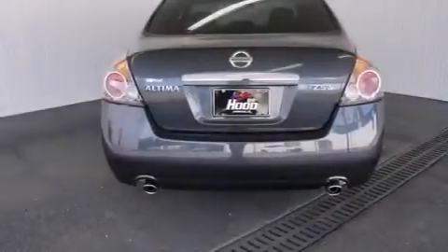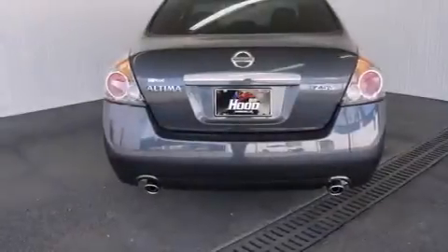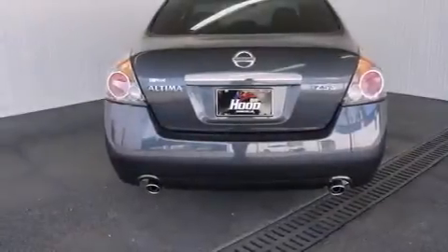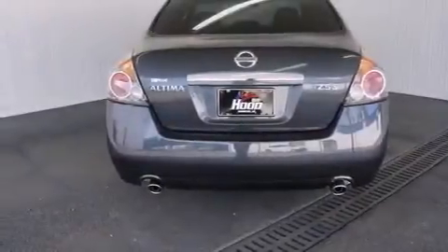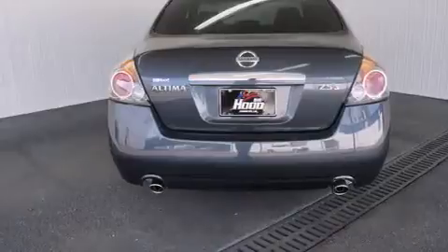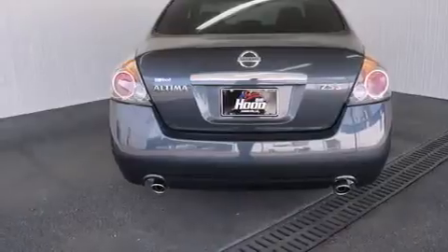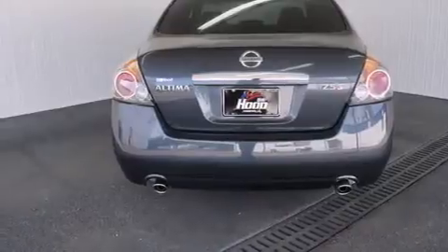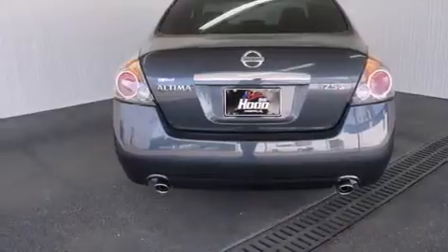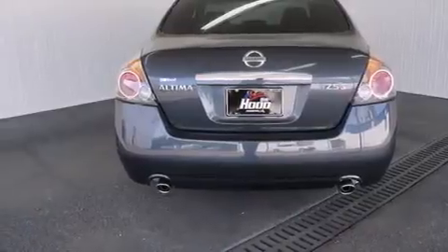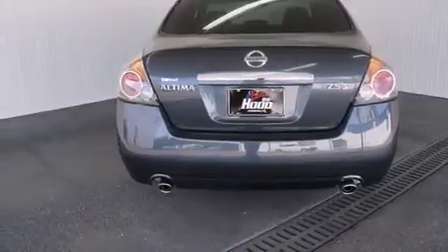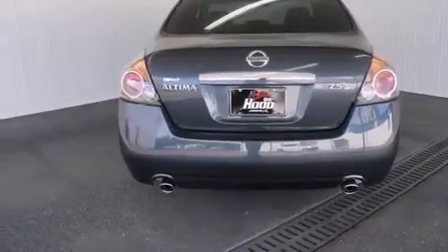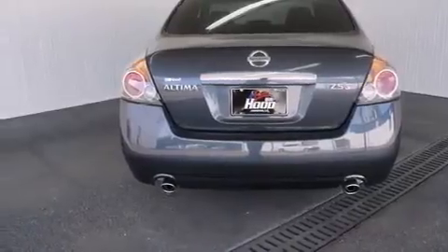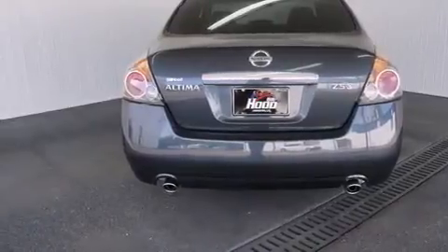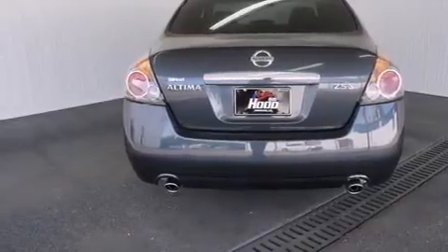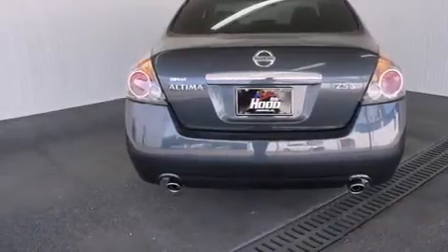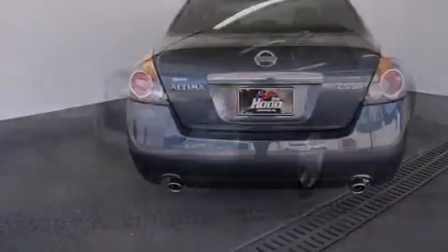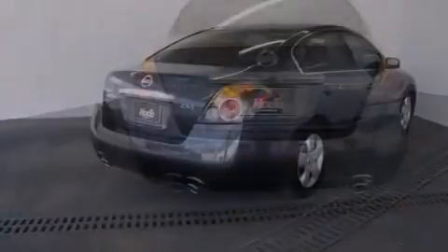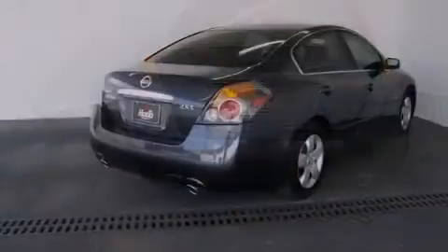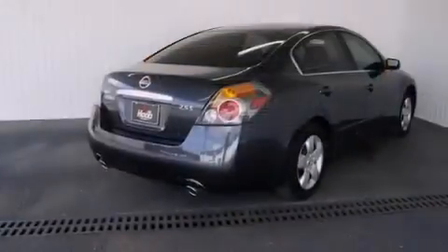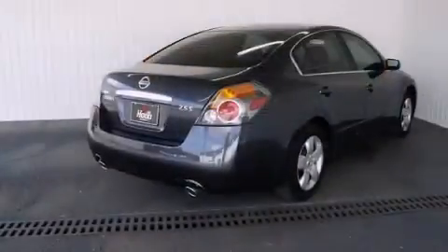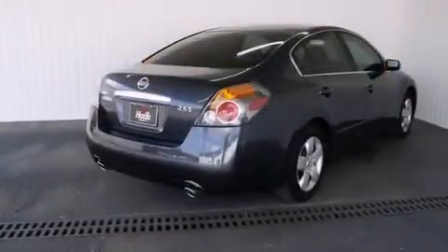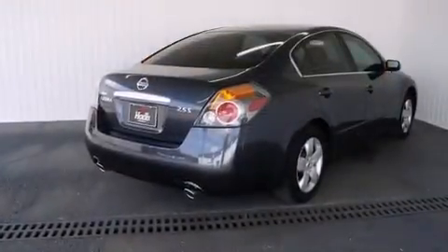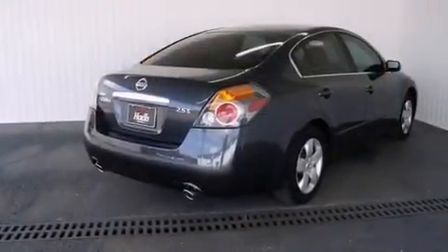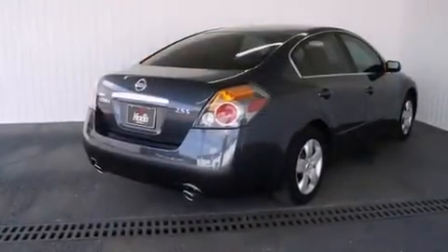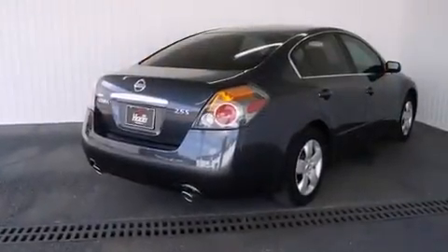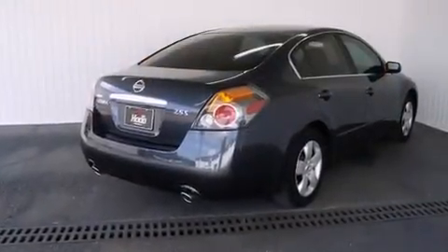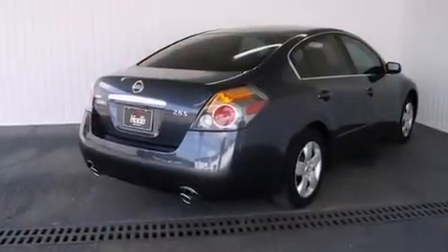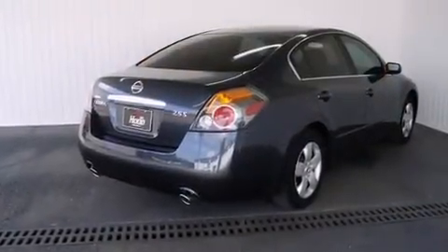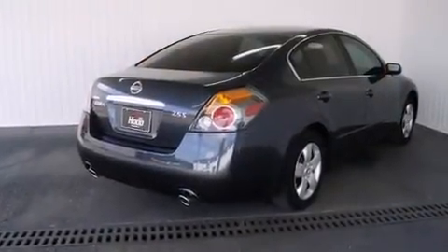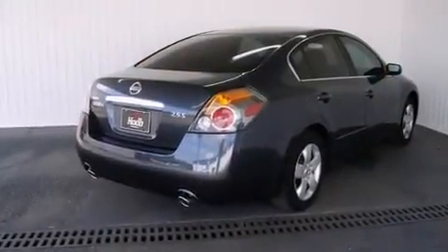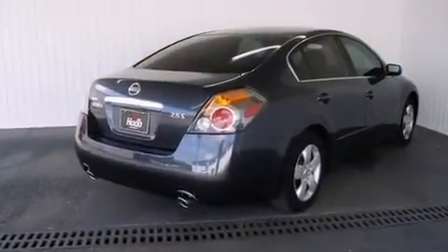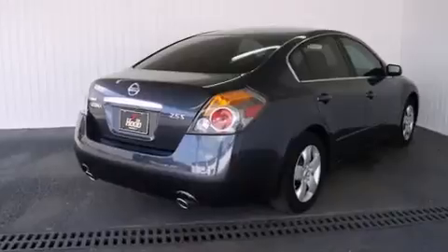Full power accessories, a rear window defroster, a keyless entry system, and air conditioning.